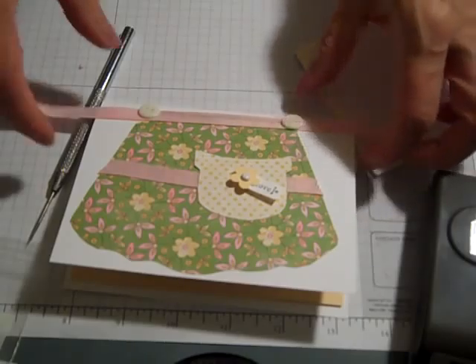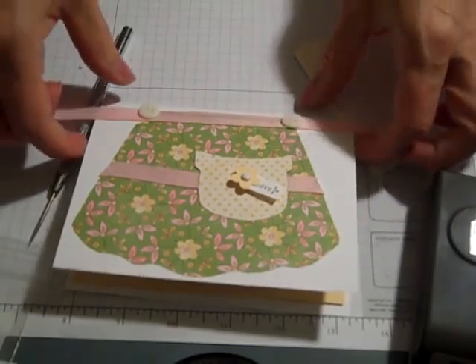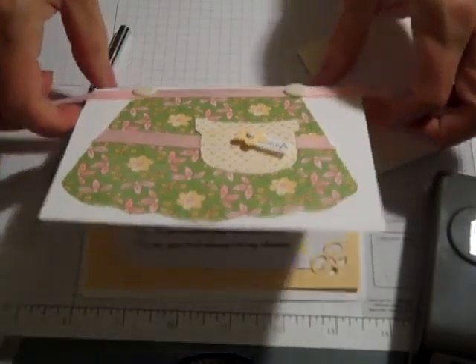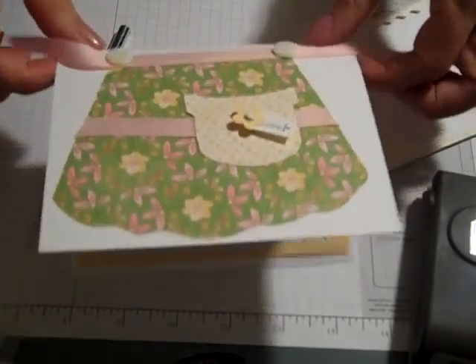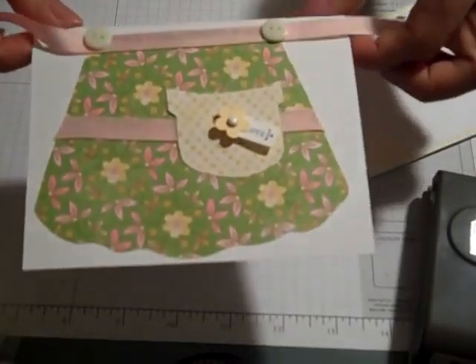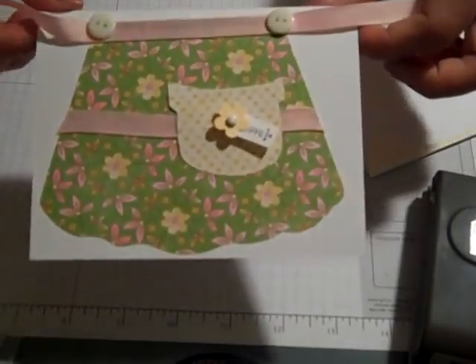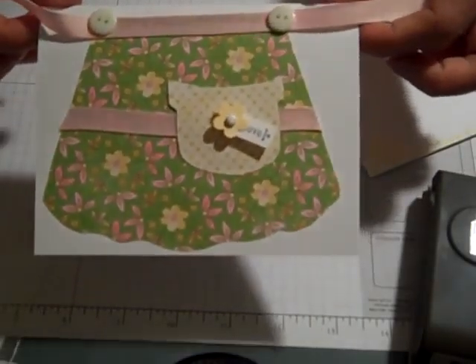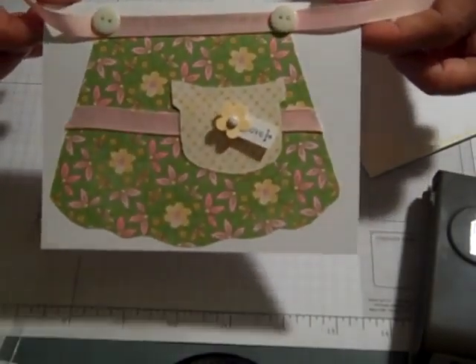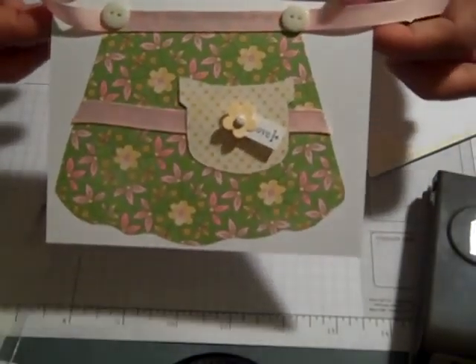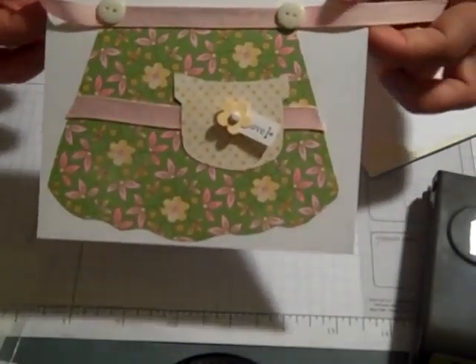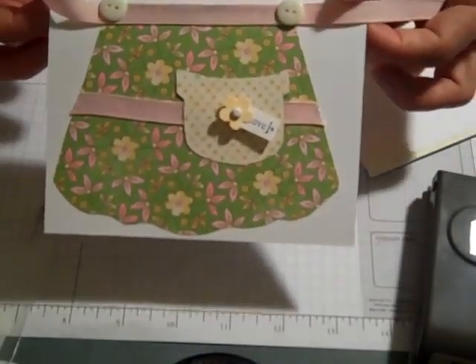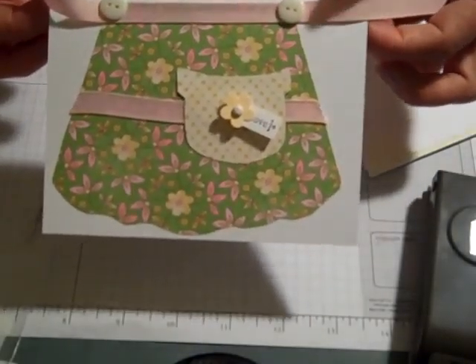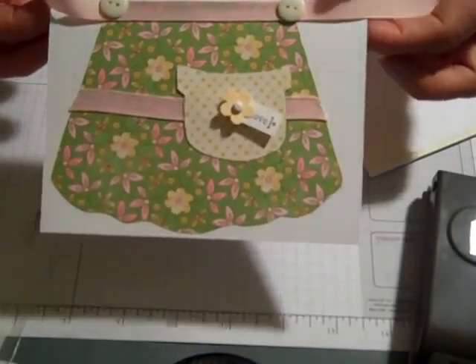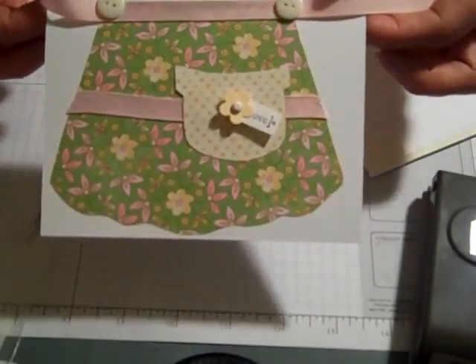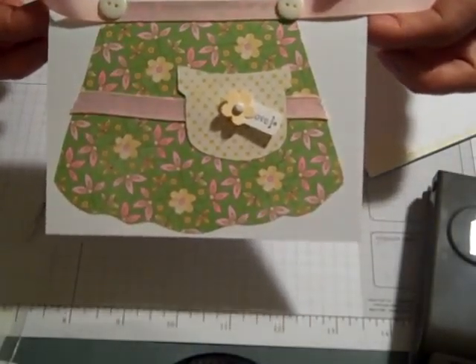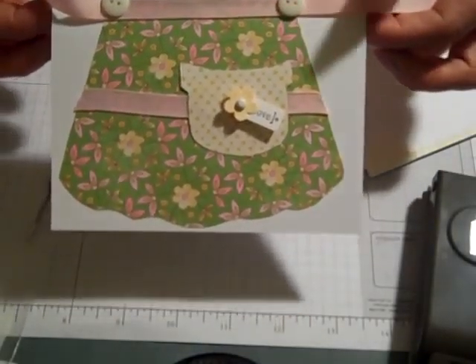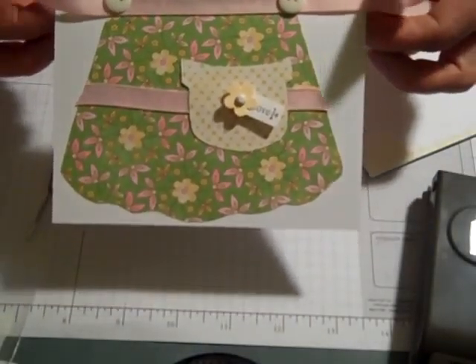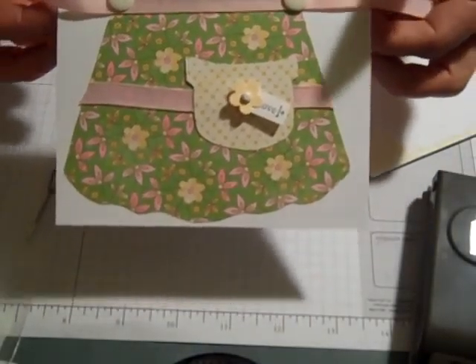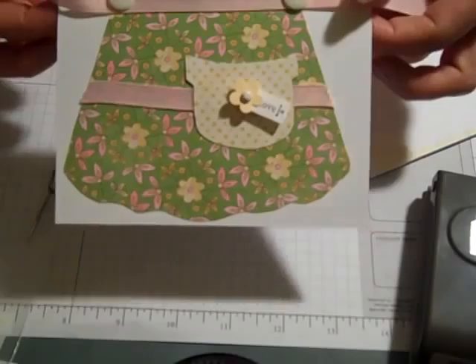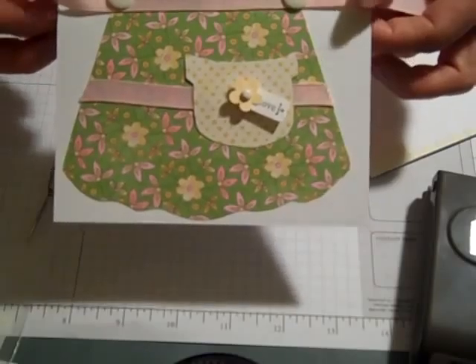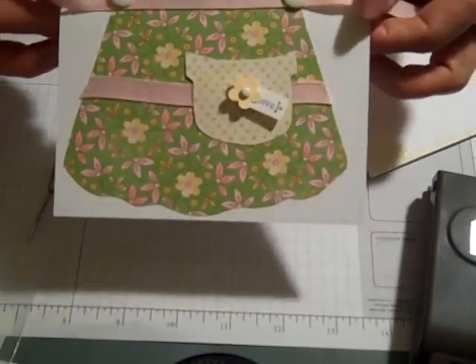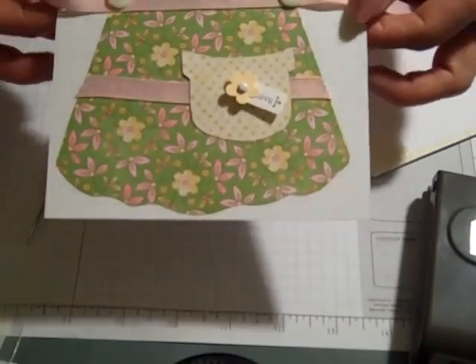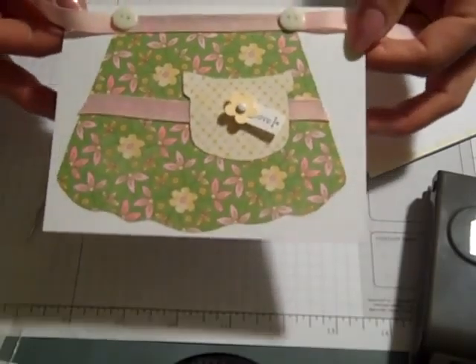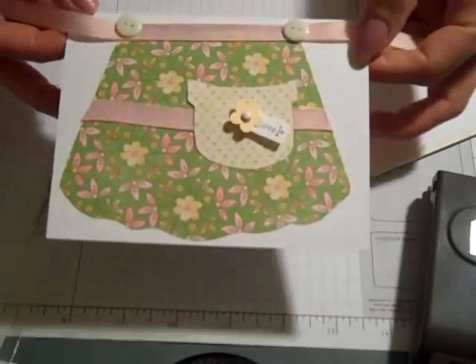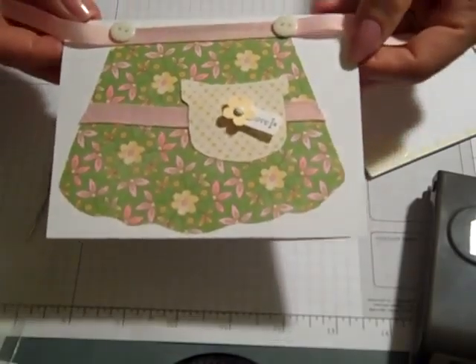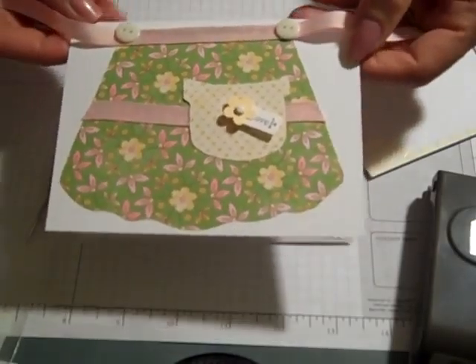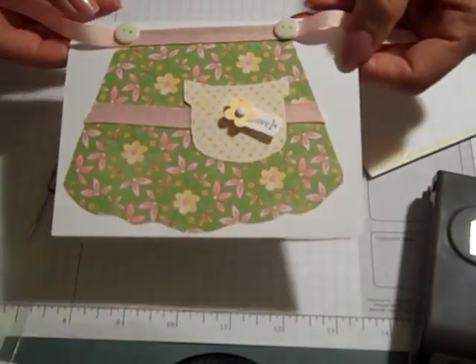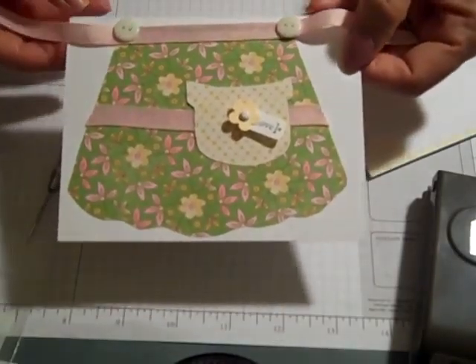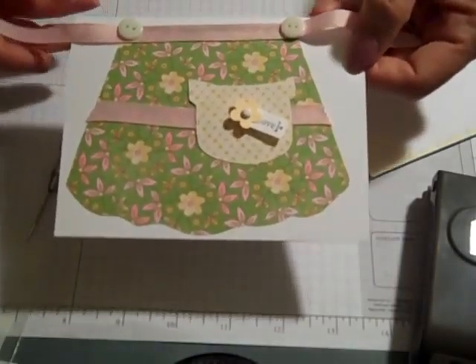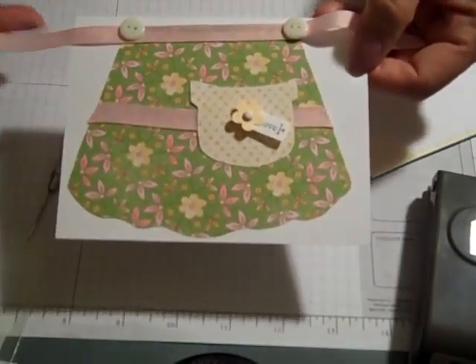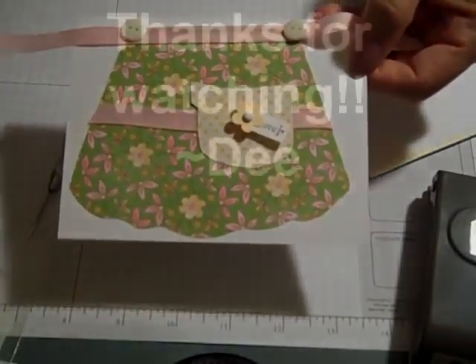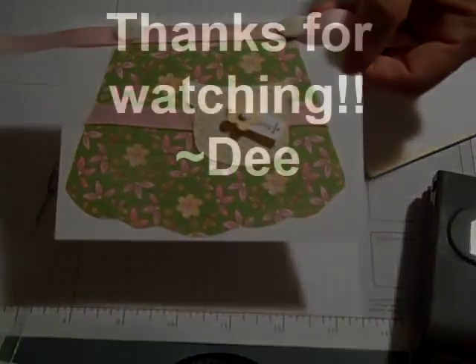Please check my blog site if you are interested in making this cute little apron card. Happy crafting everybody — bye bye!